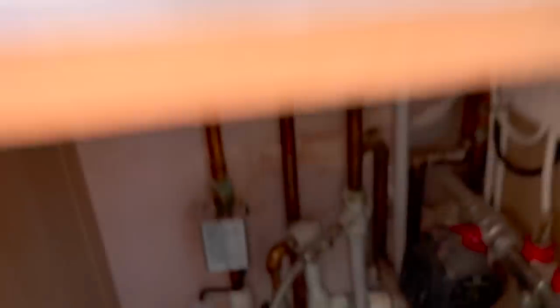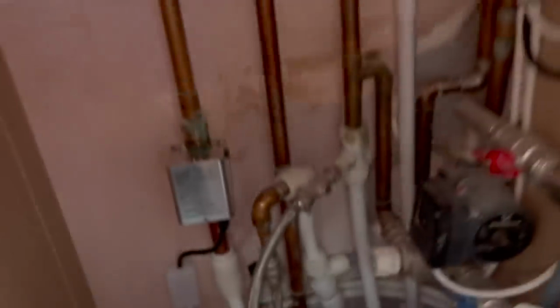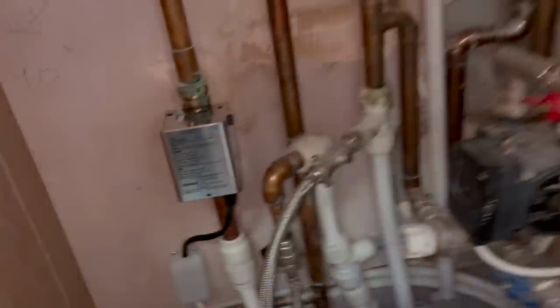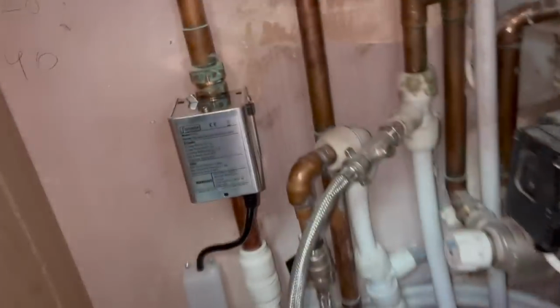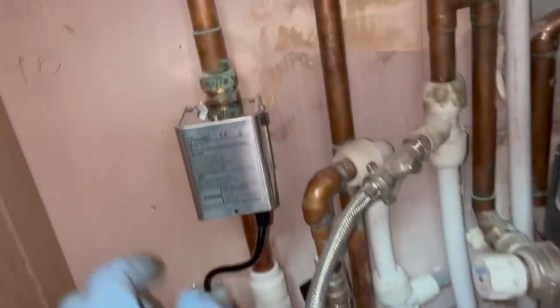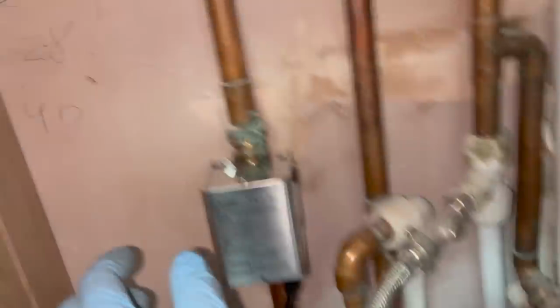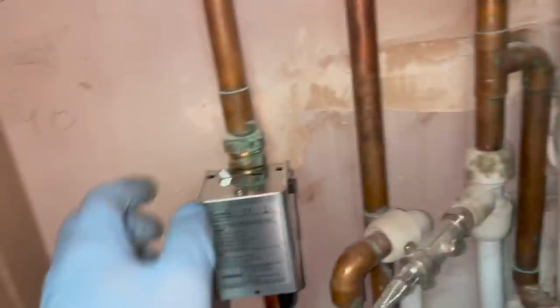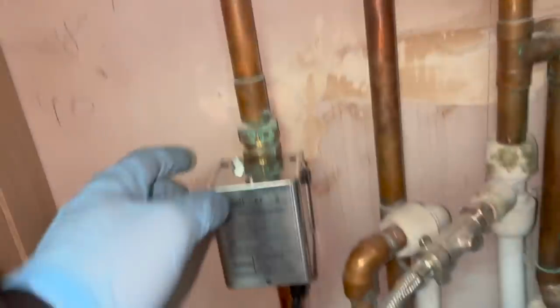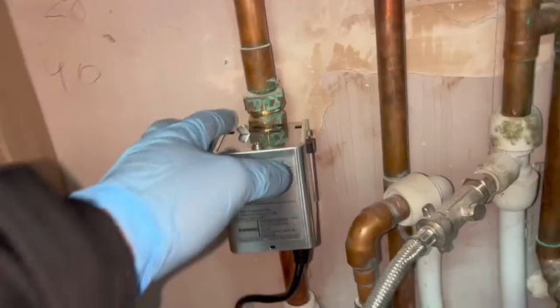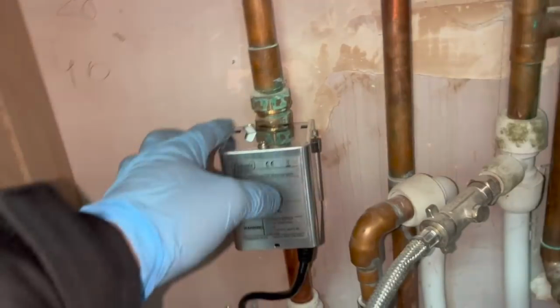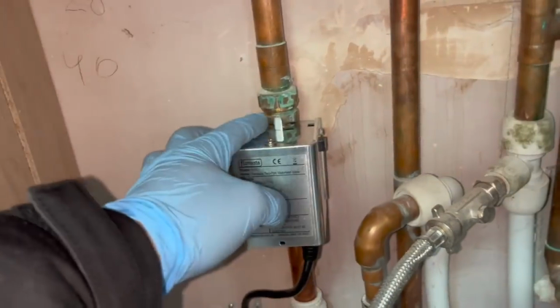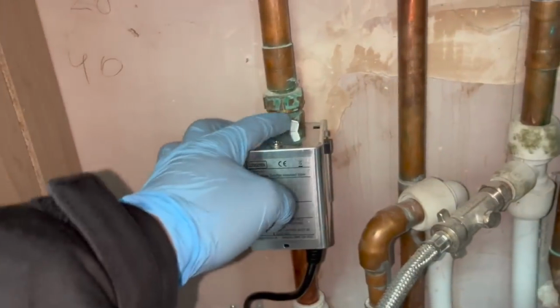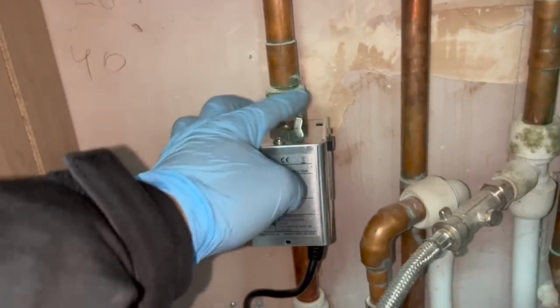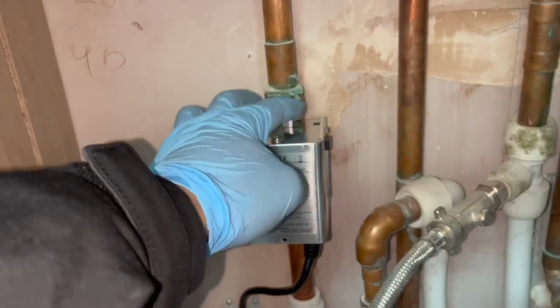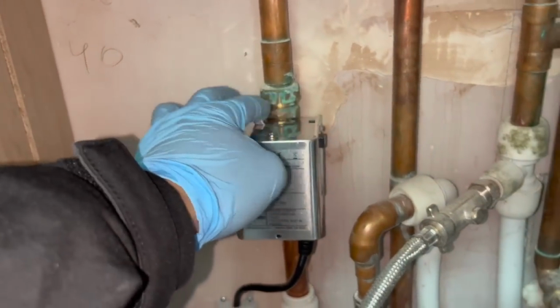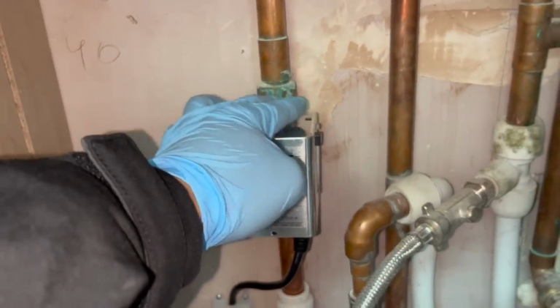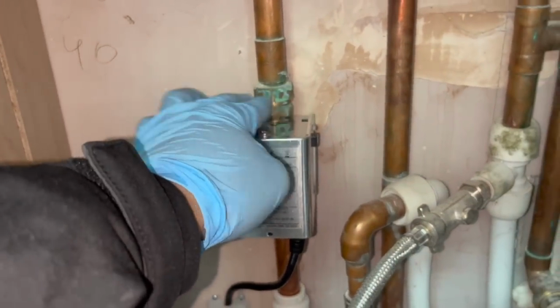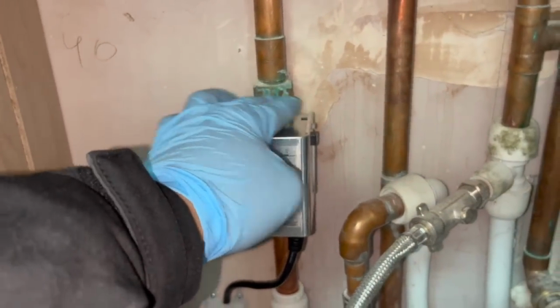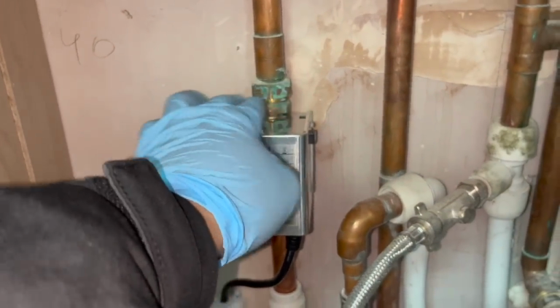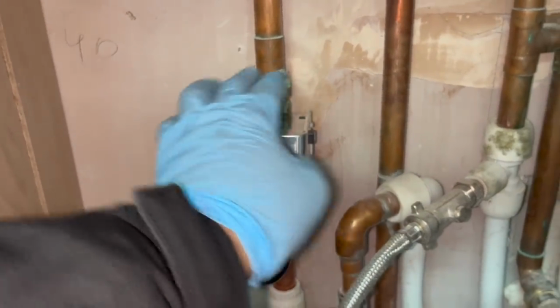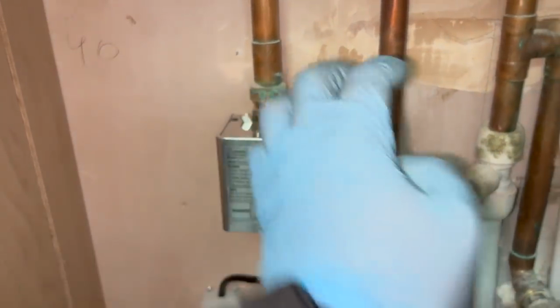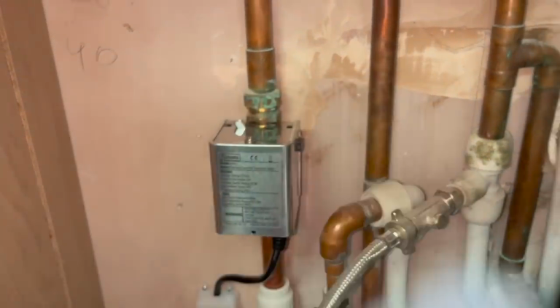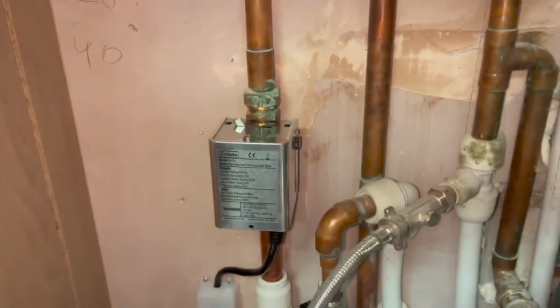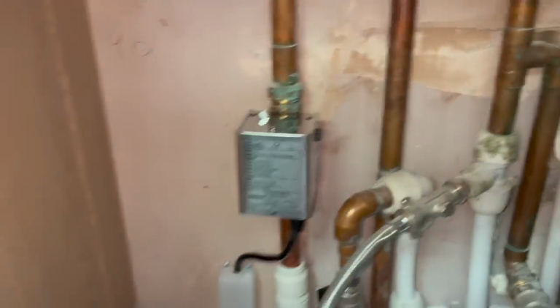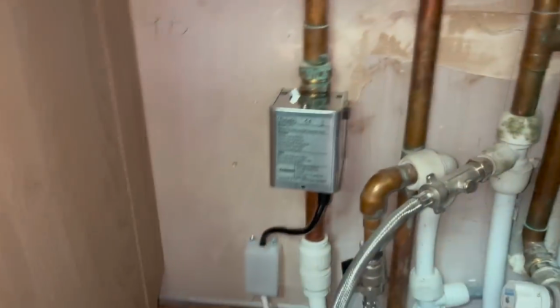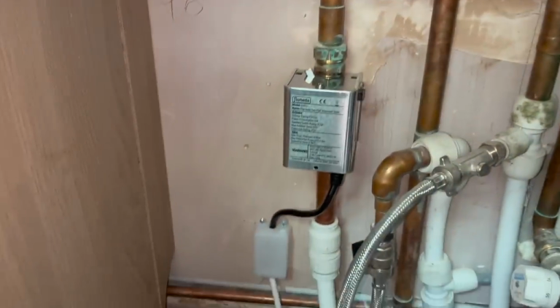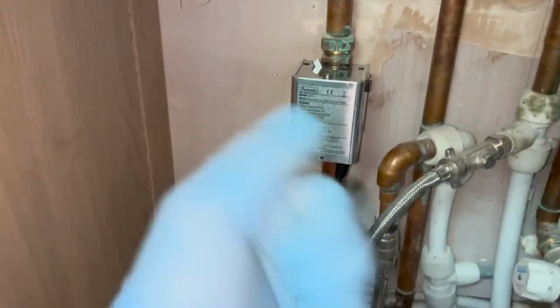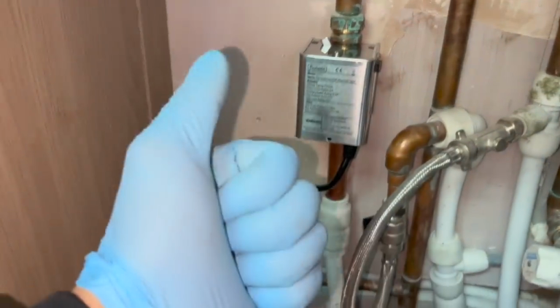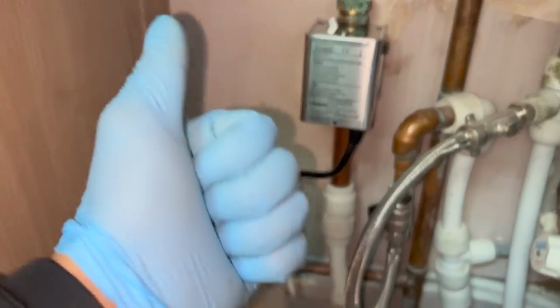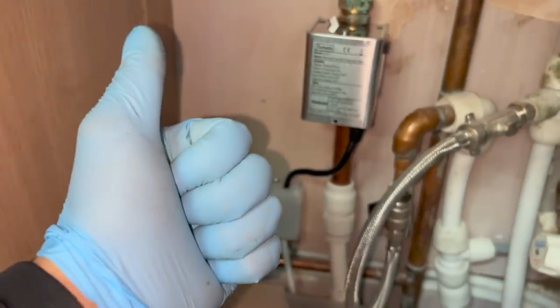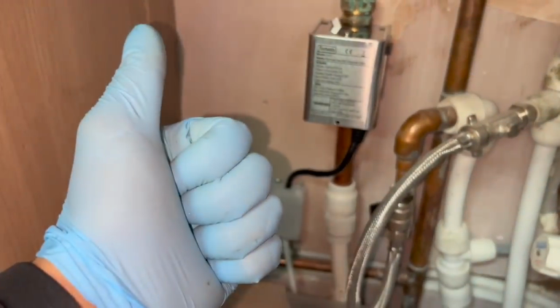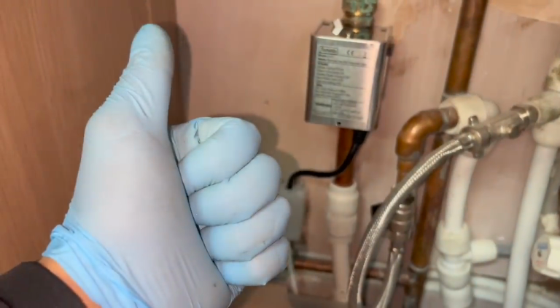So thermostat's on, there's a demand being called for - that's the valve opening, heat's going through. All done.